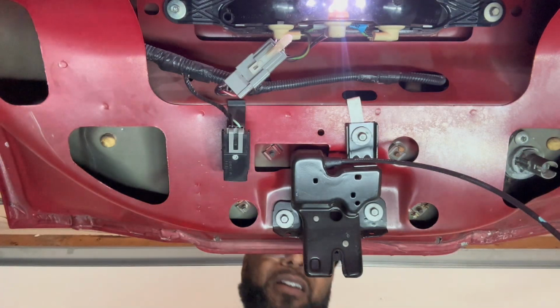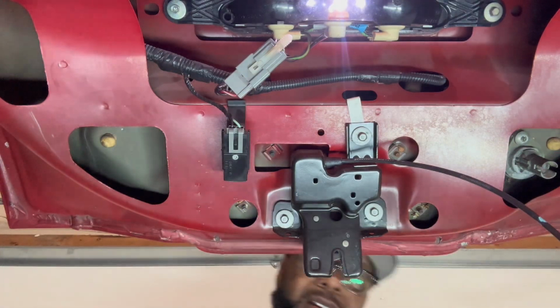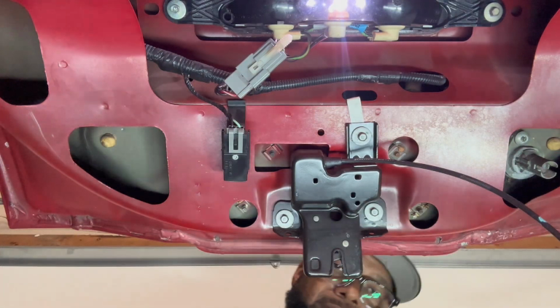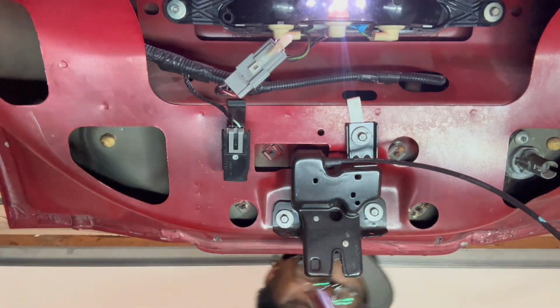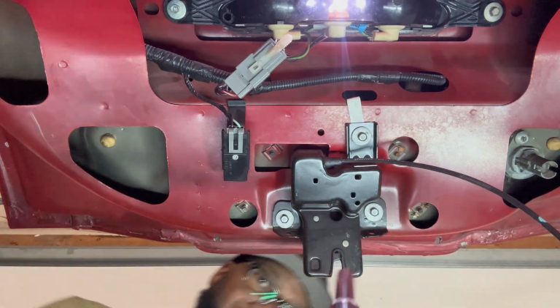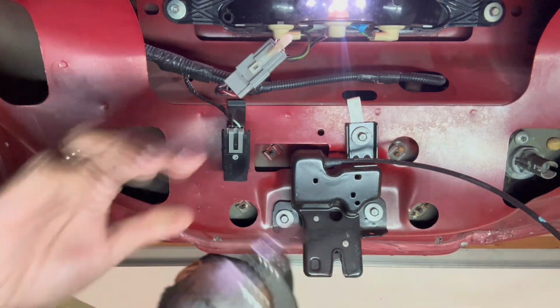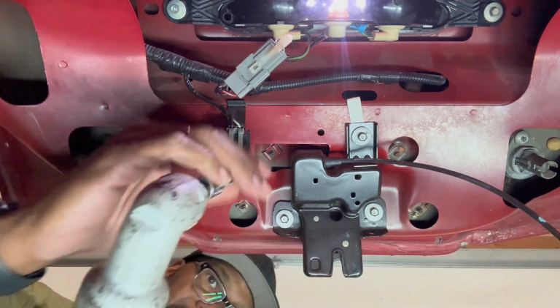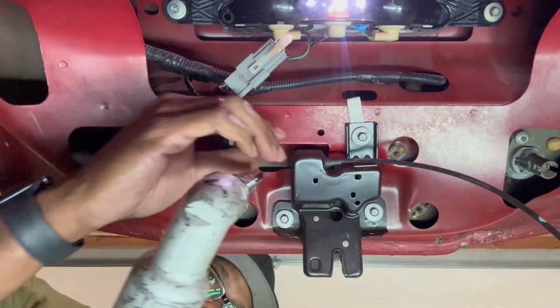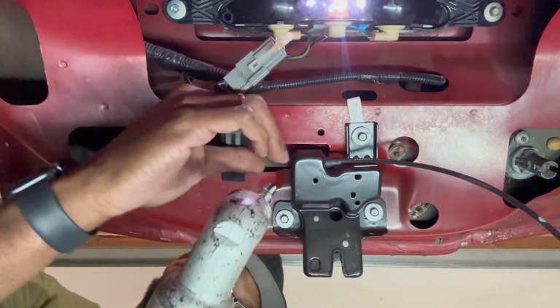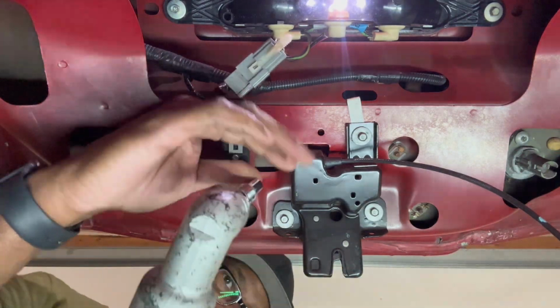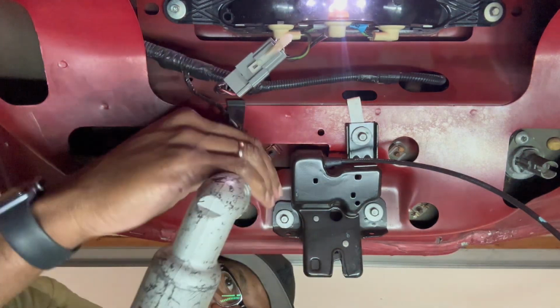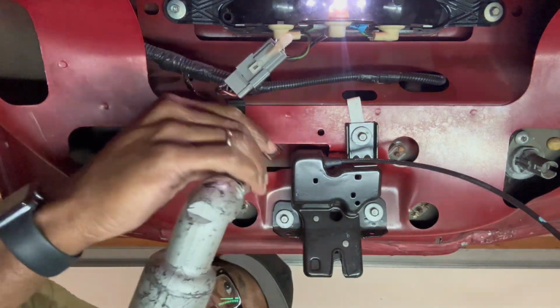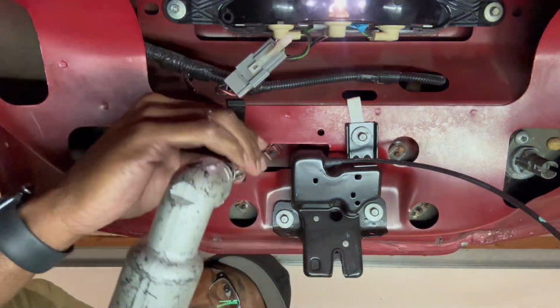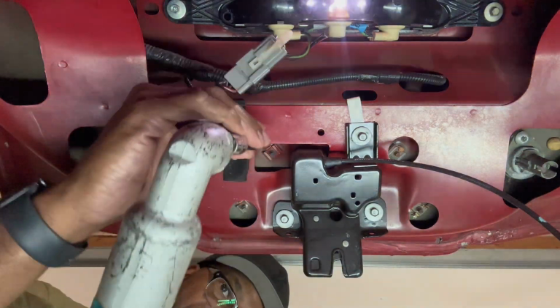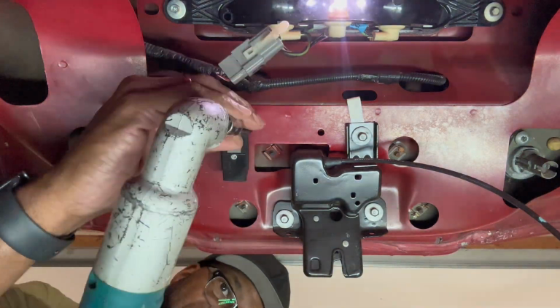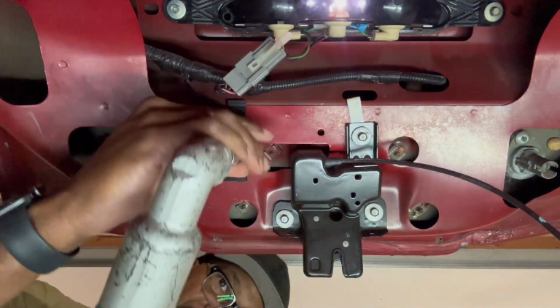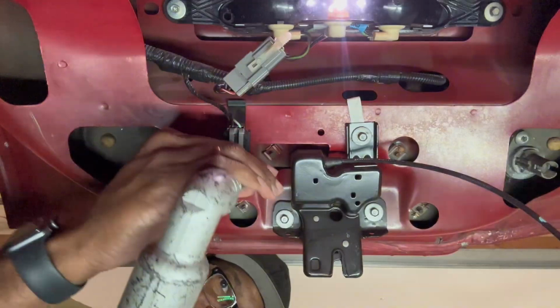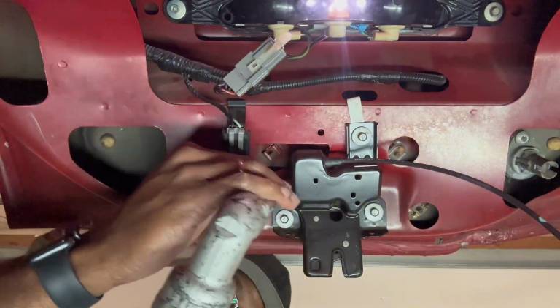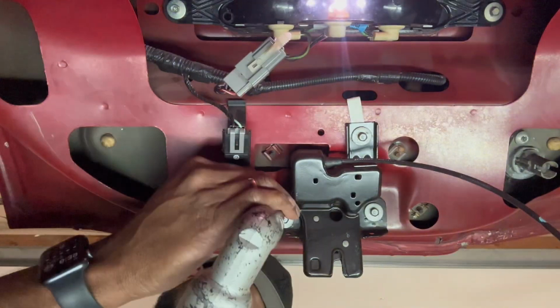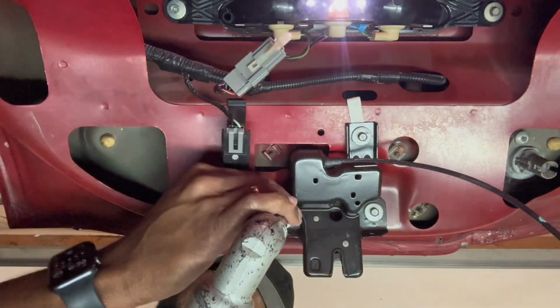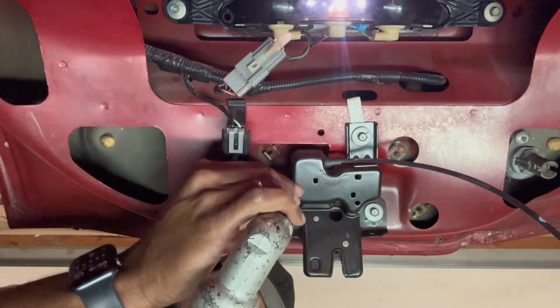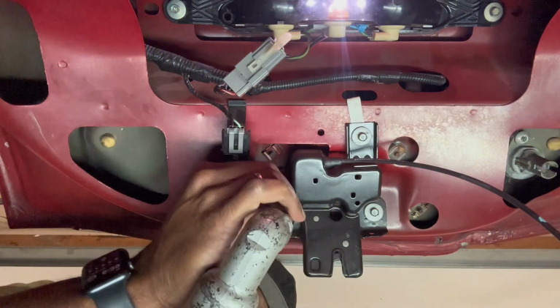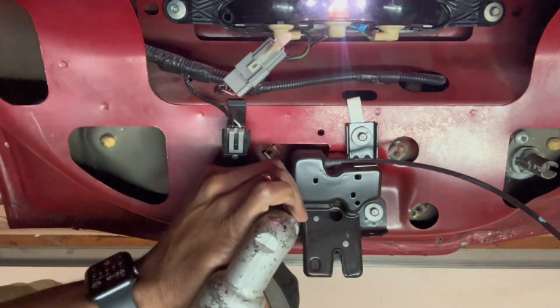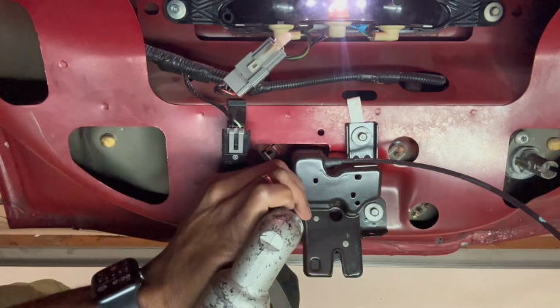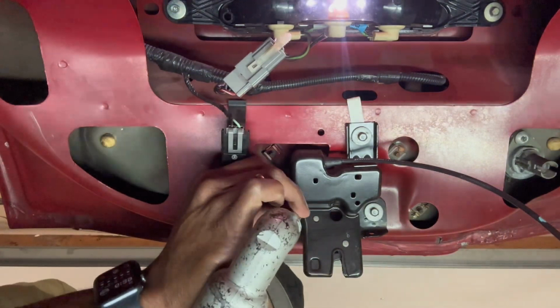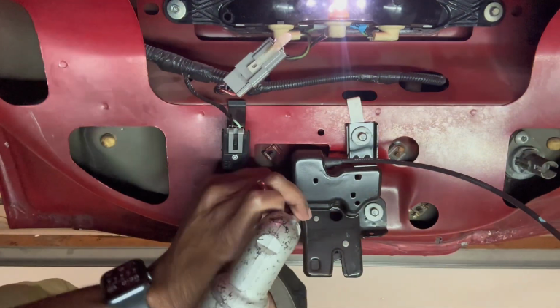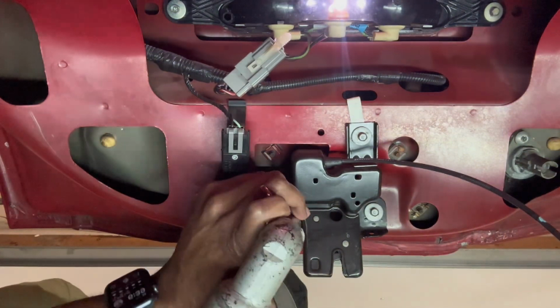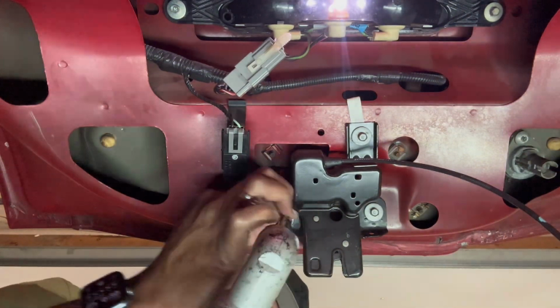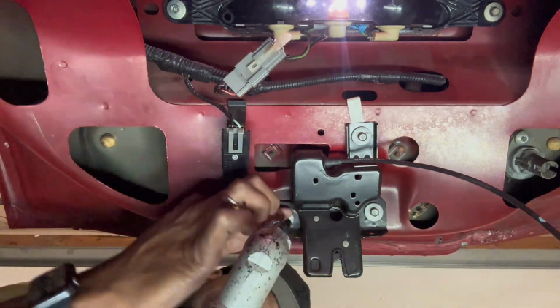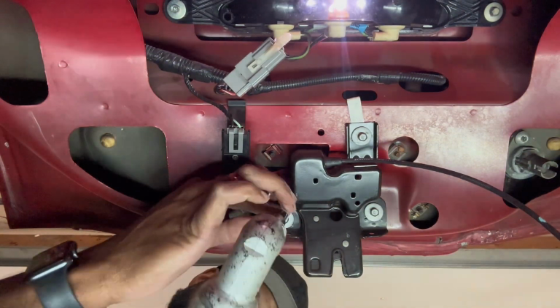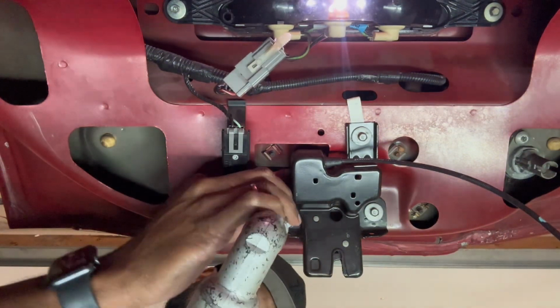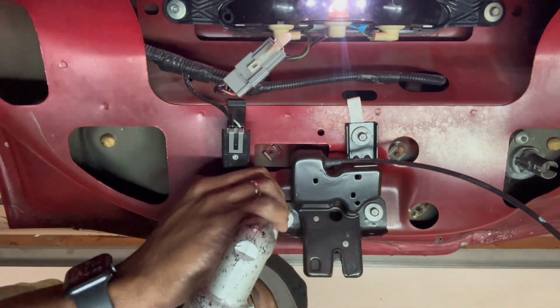All right, let's take this old latch off. I'm actually using my camera as my guide.